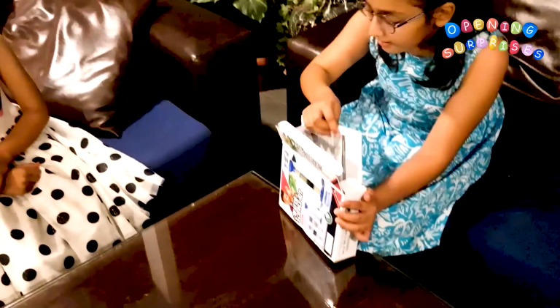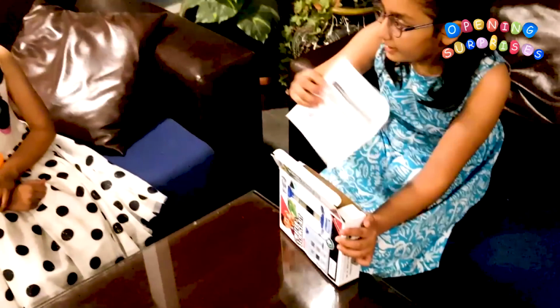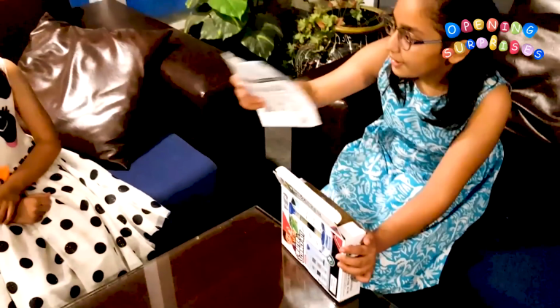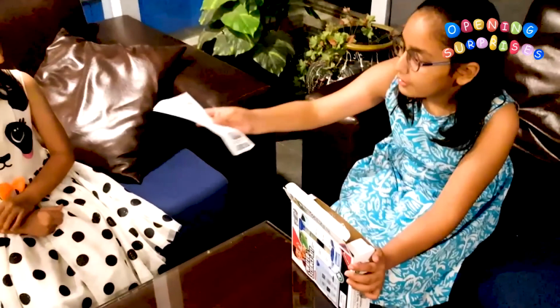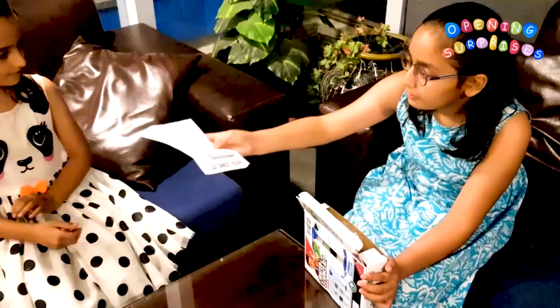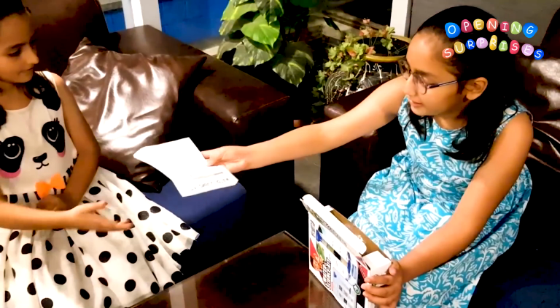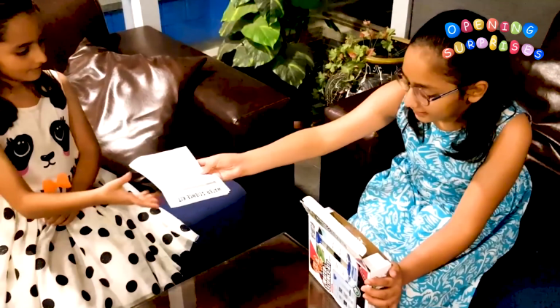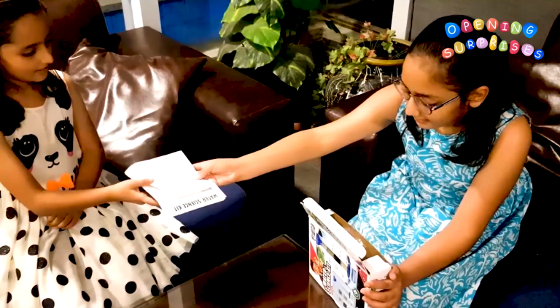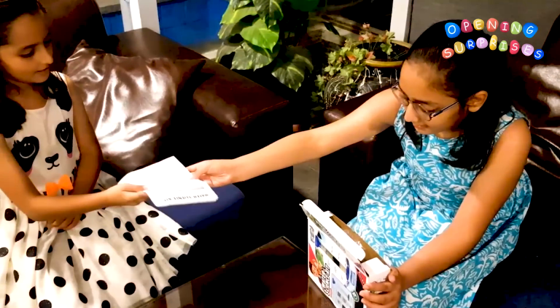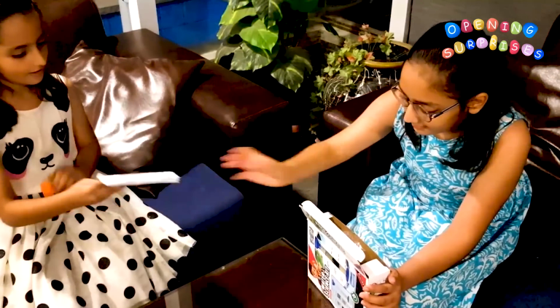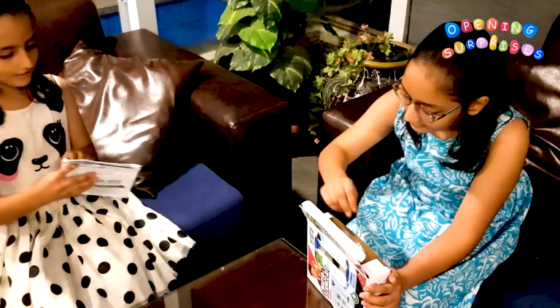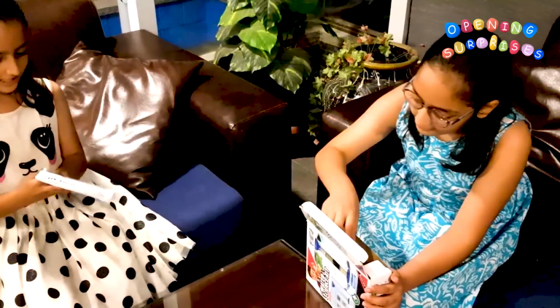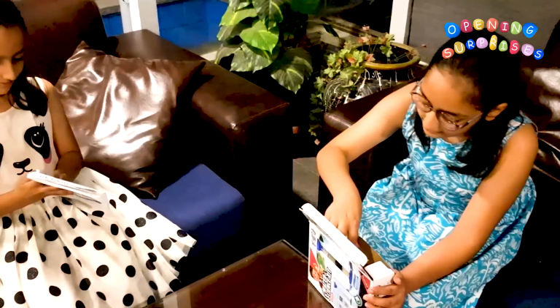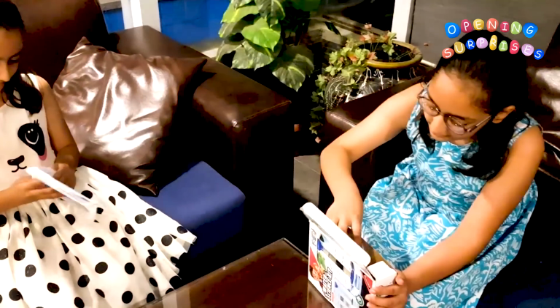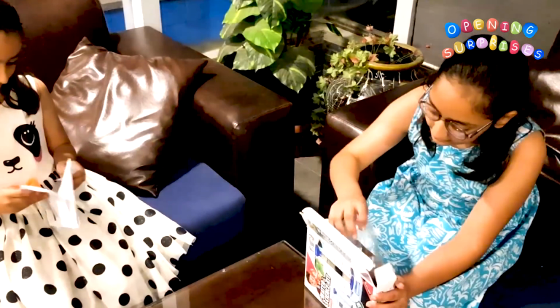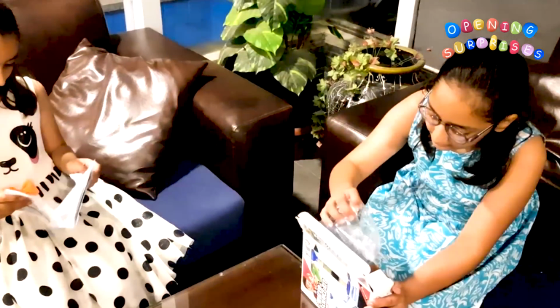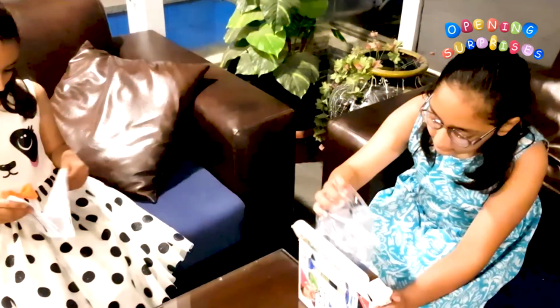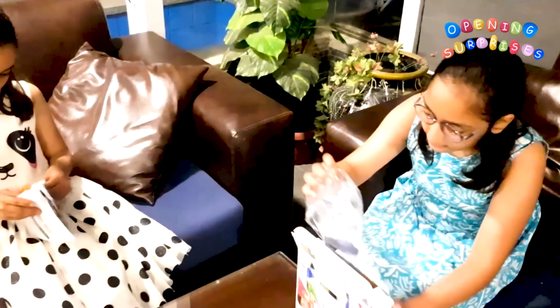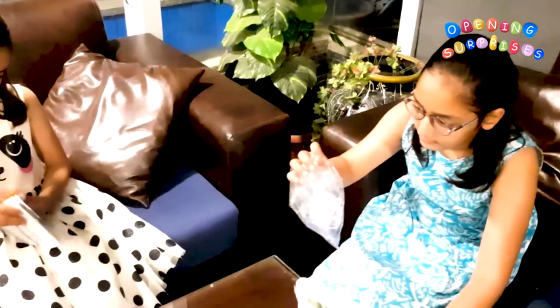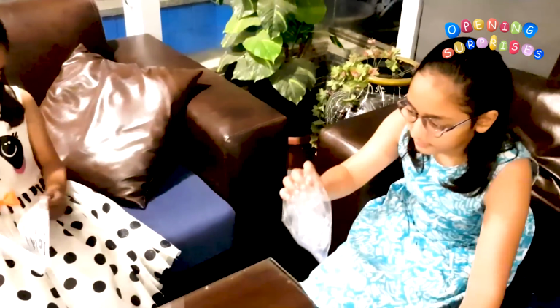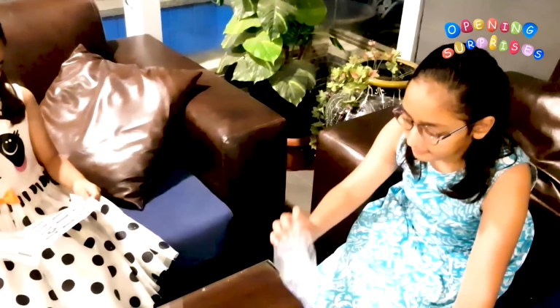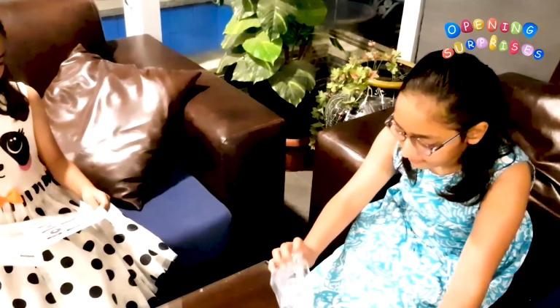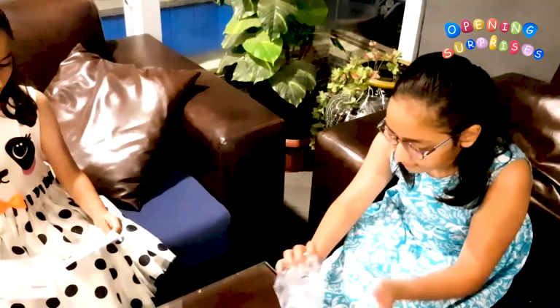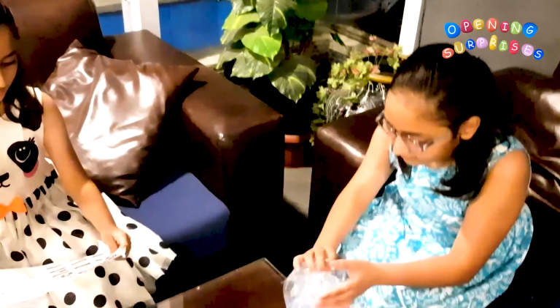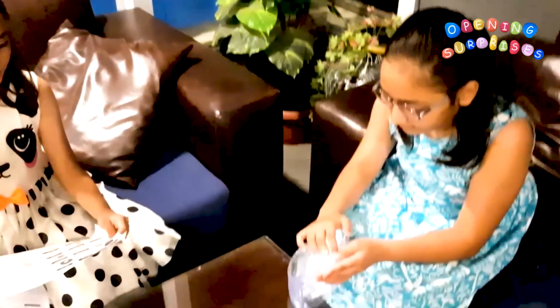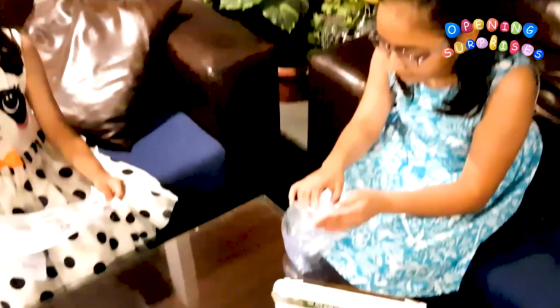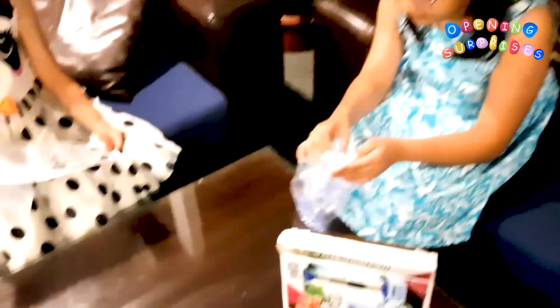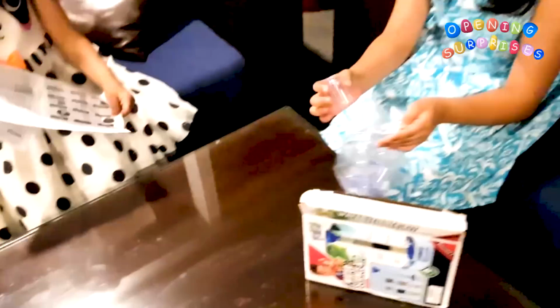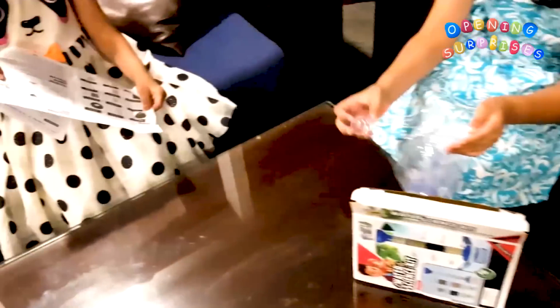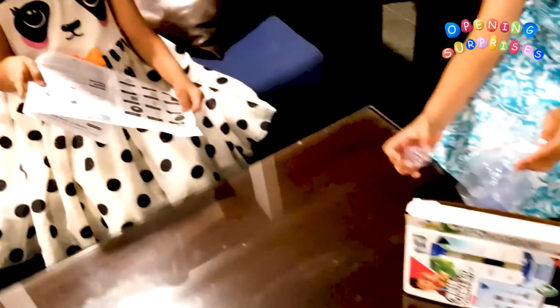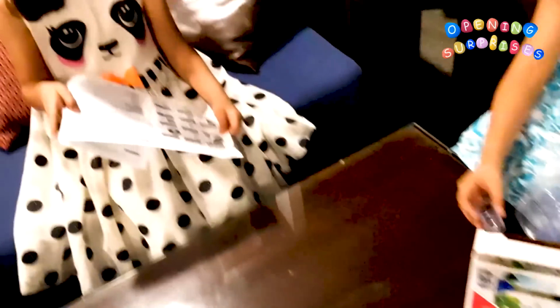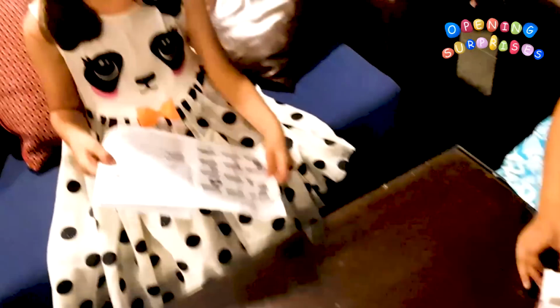Here, you read this. Let's see if you have all the stuff.